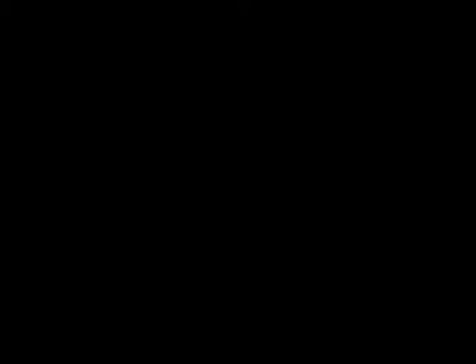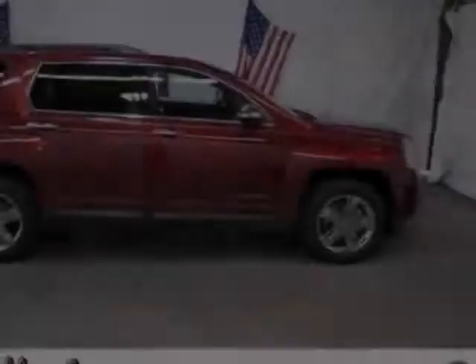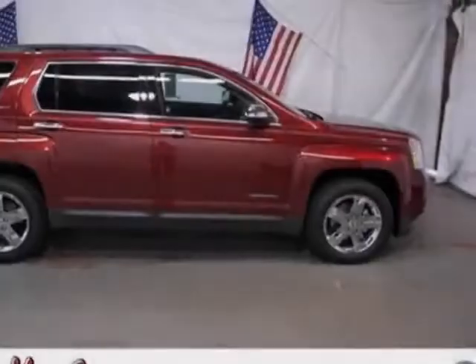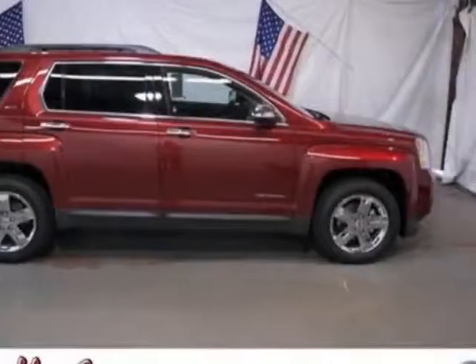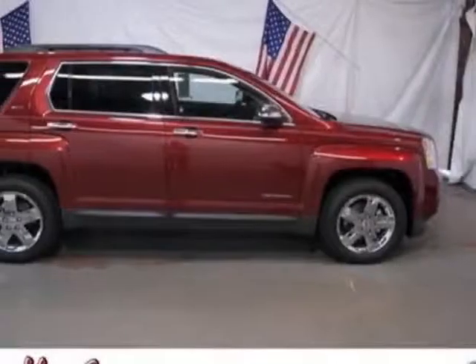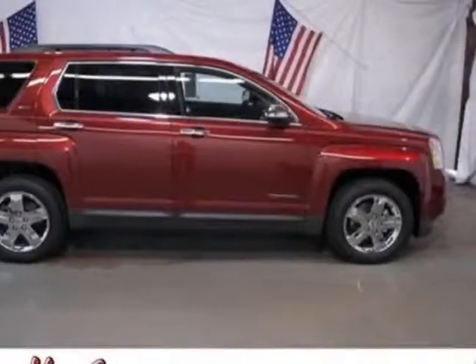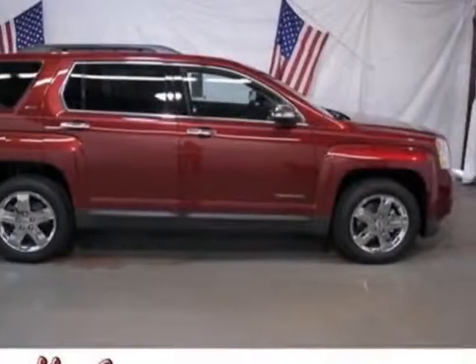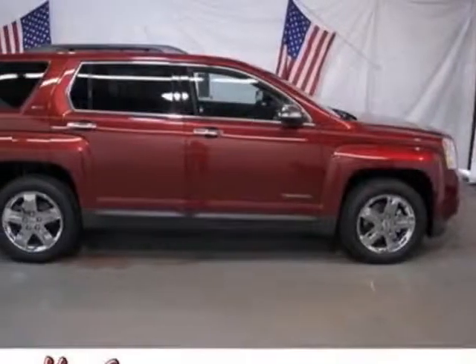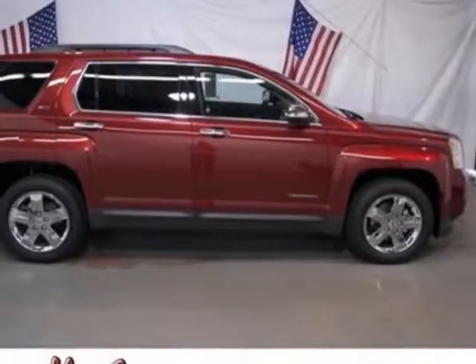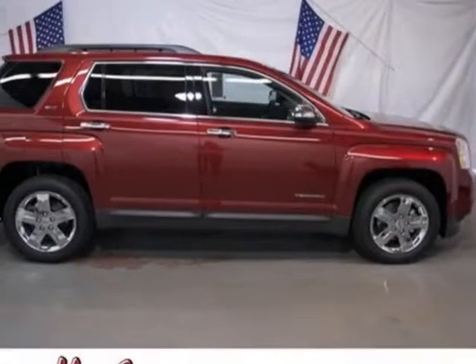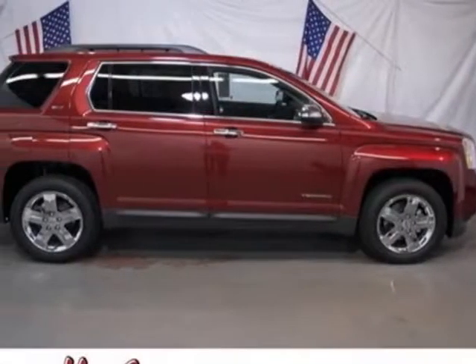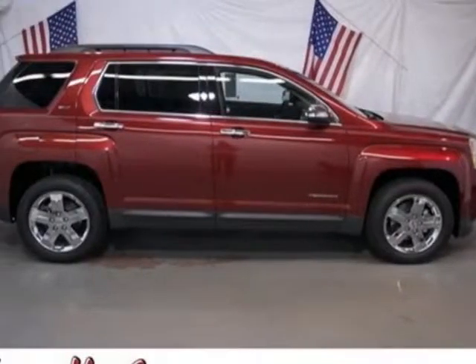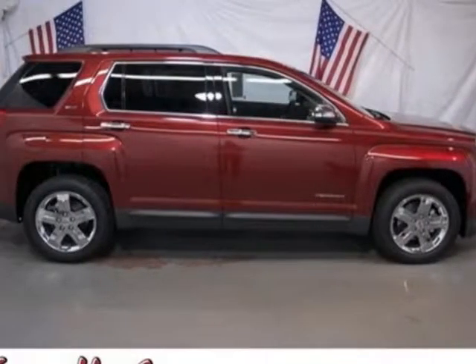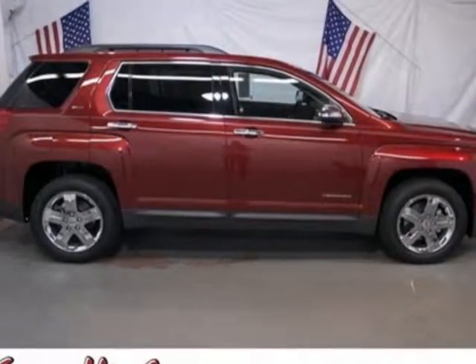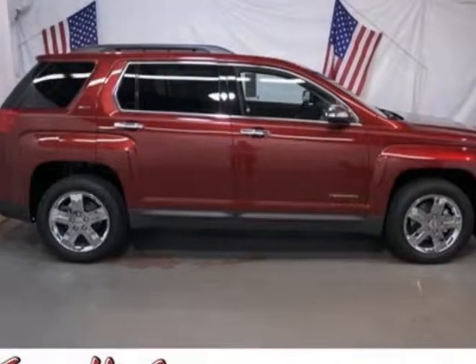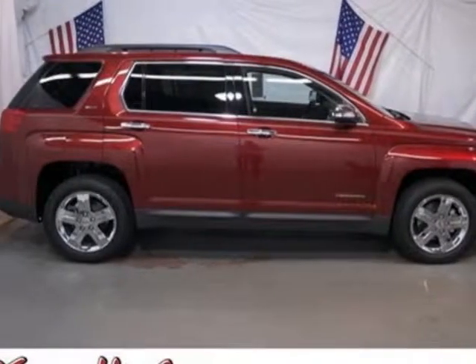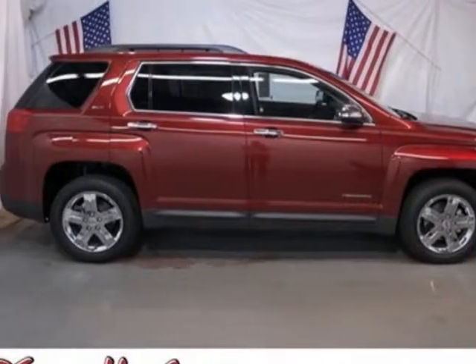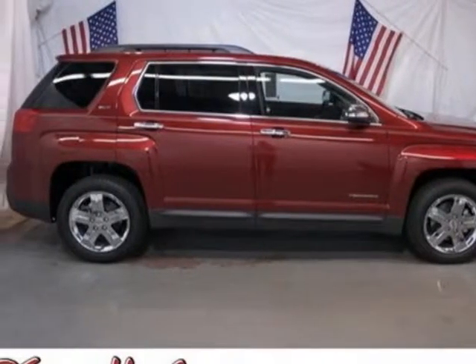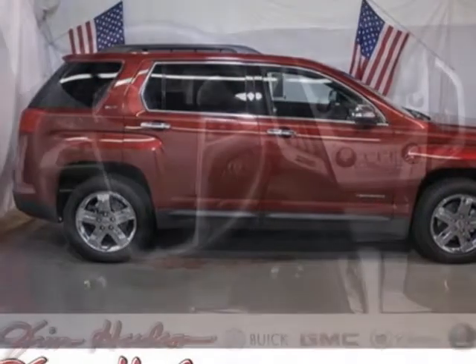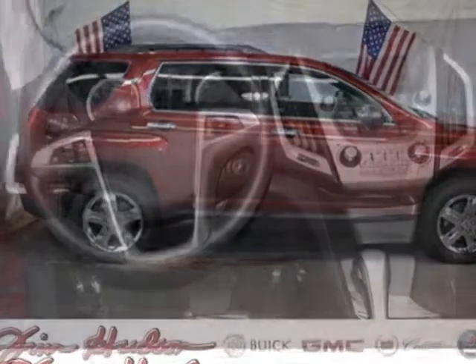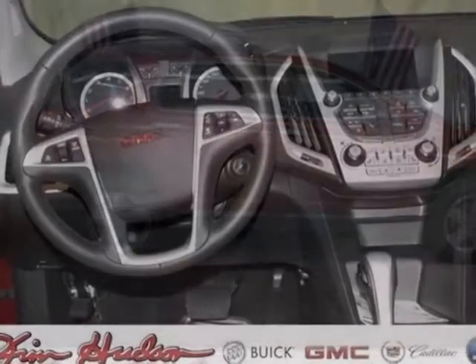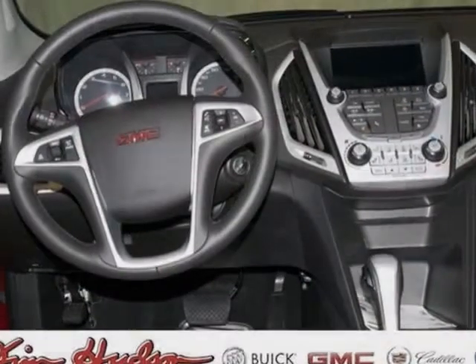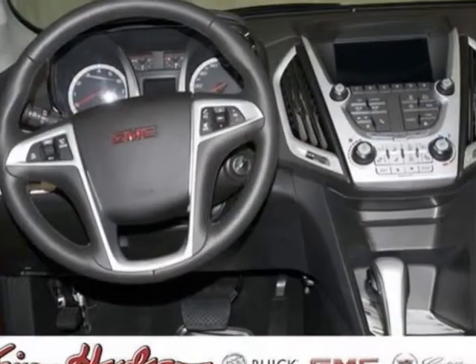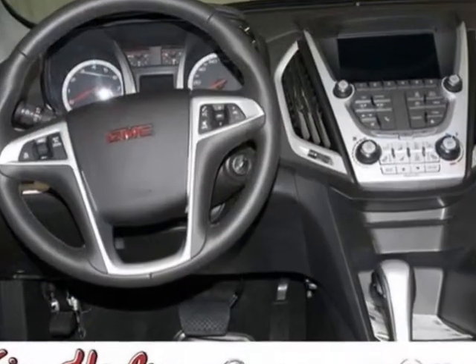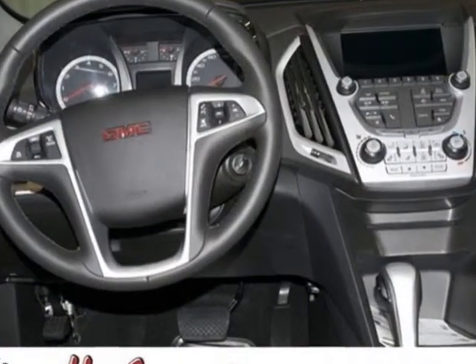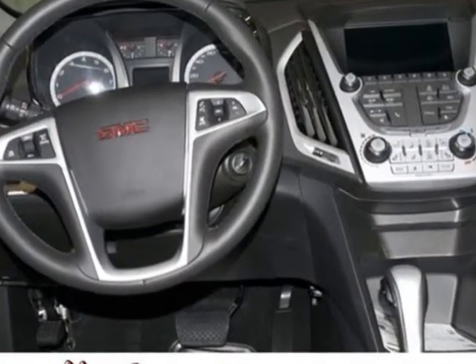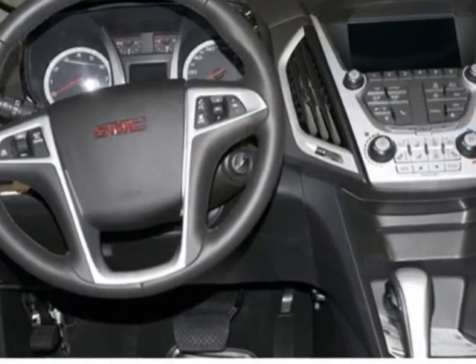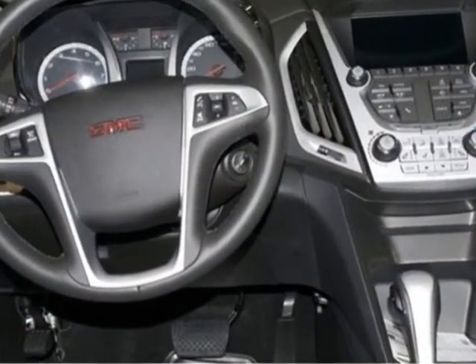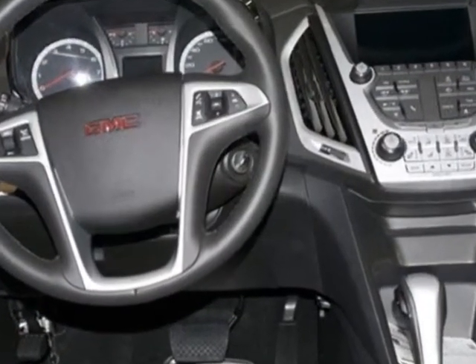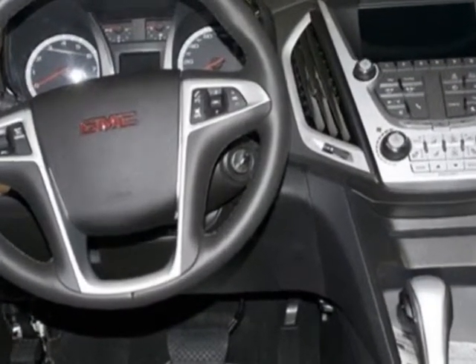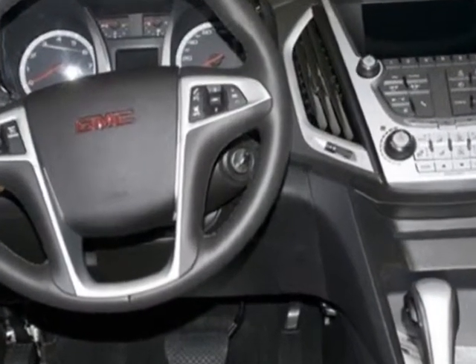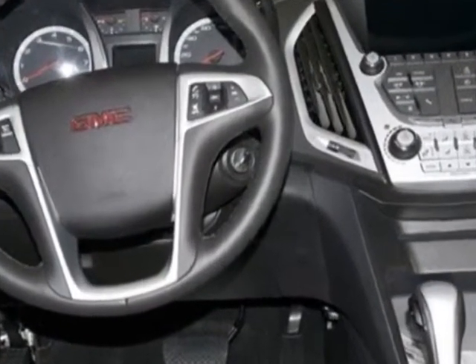Come take a look at this new 2013 GMC Terrain. For your protection, this vehicle has a full factory warranty.